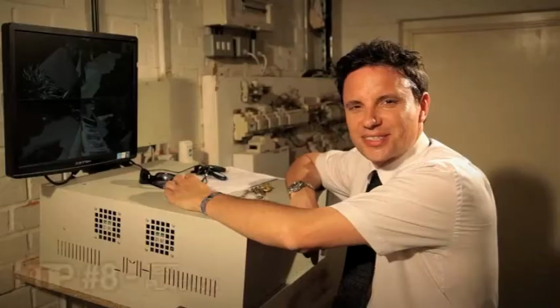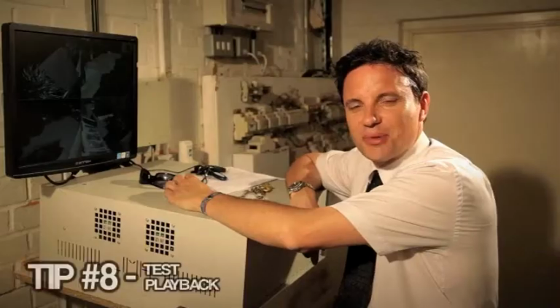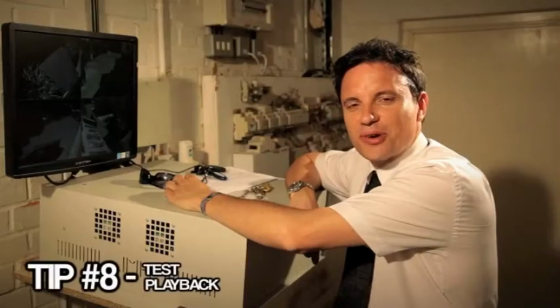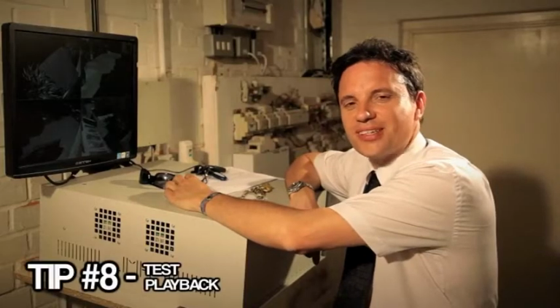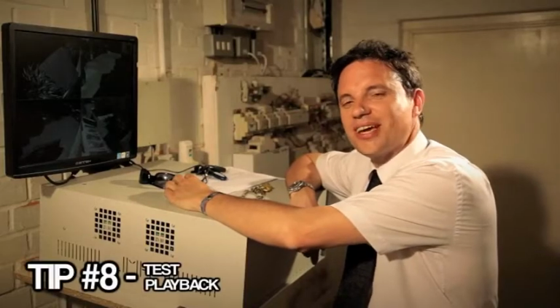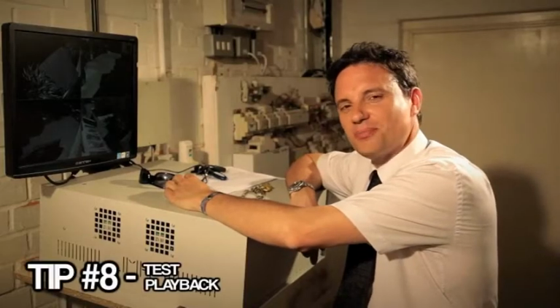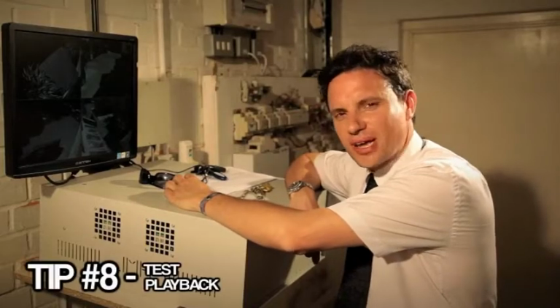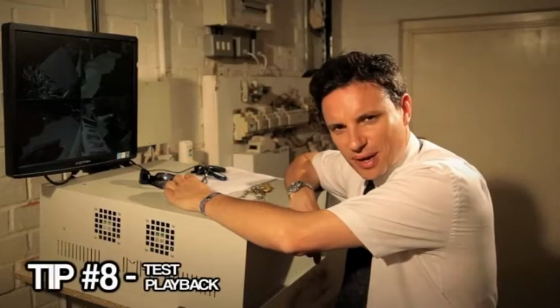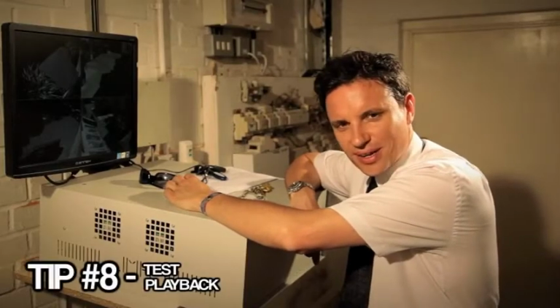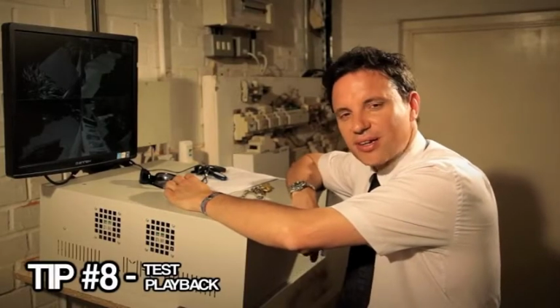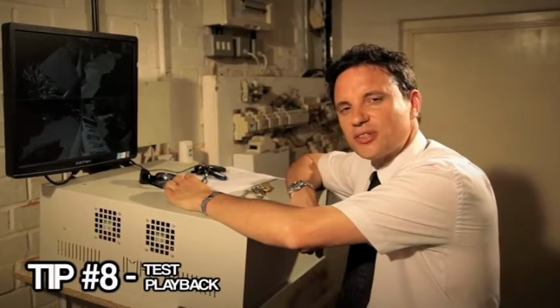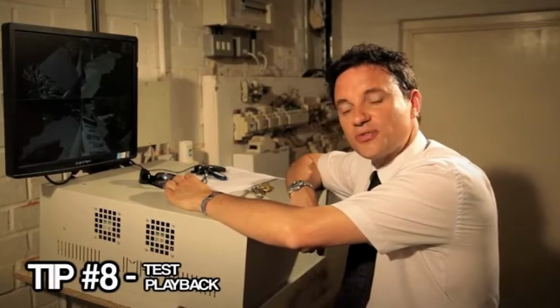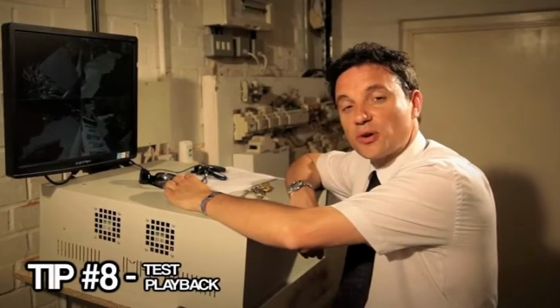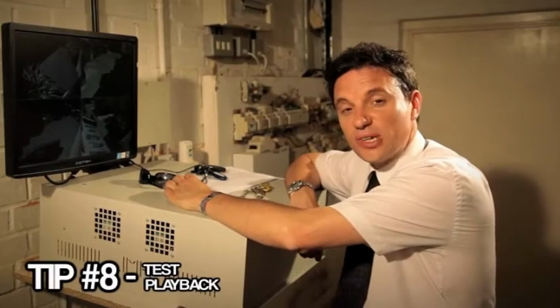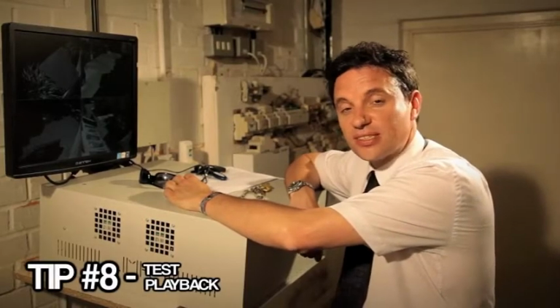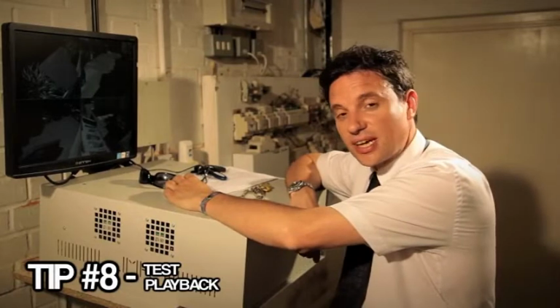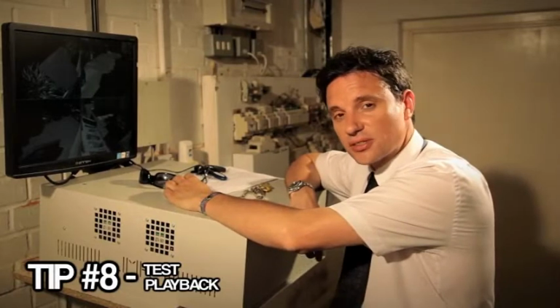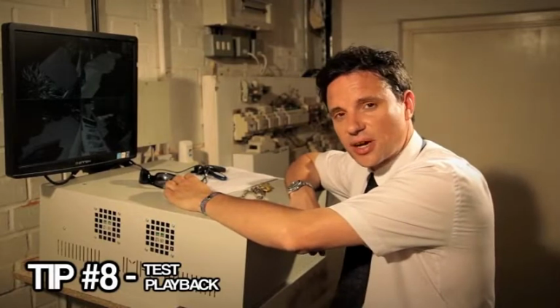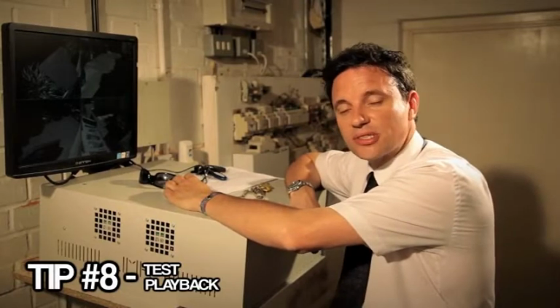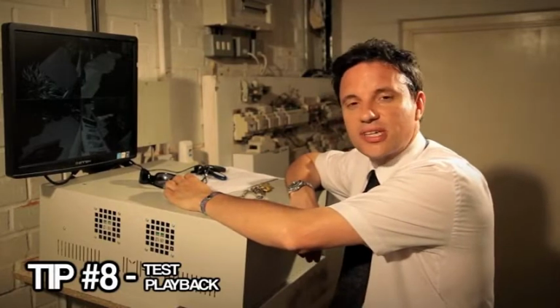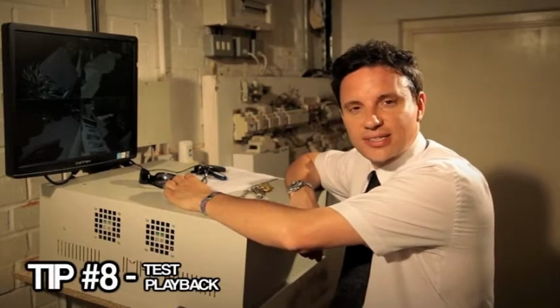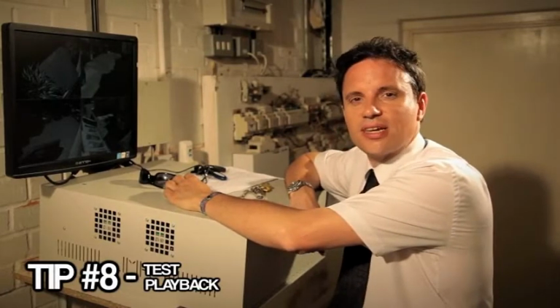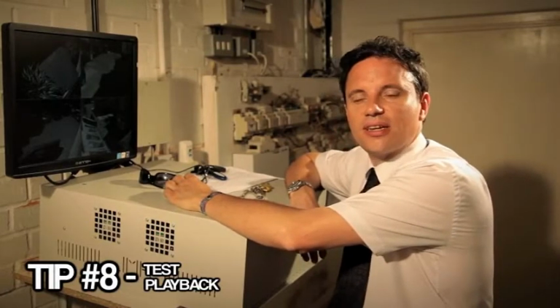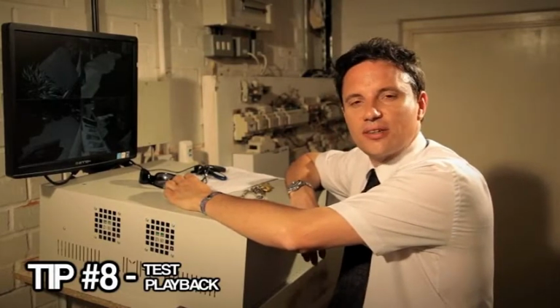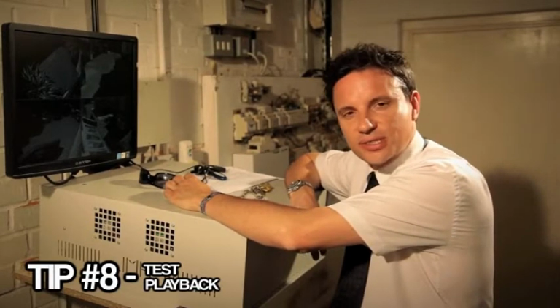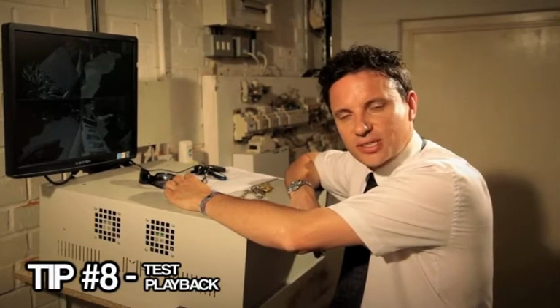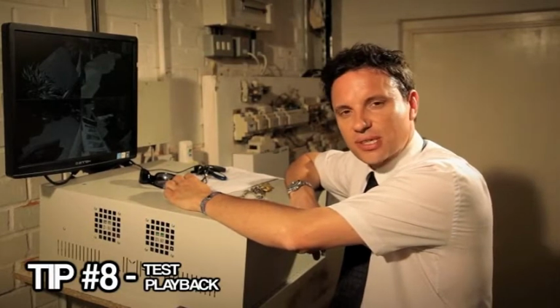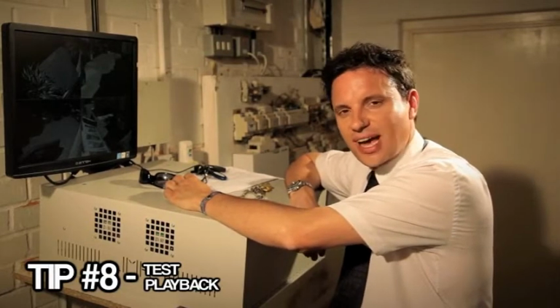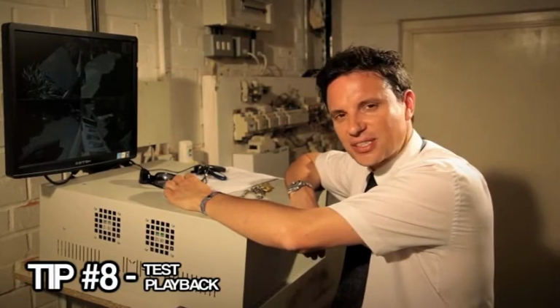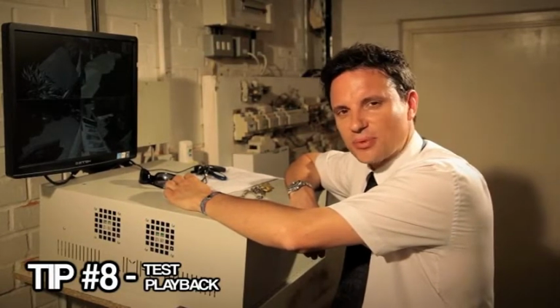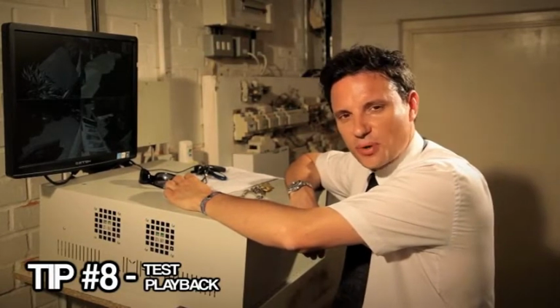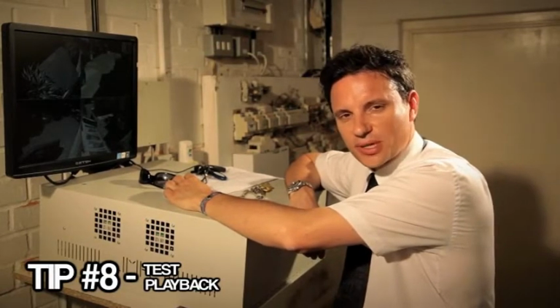Tip number eight: test playback. Search for a recent date or time to test your system is actually recording.